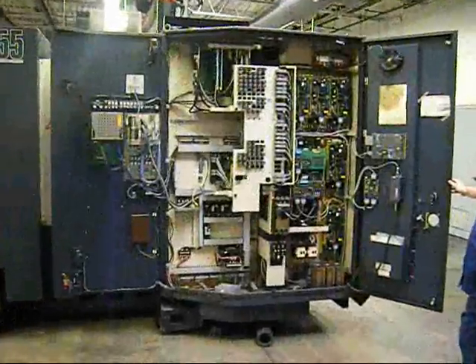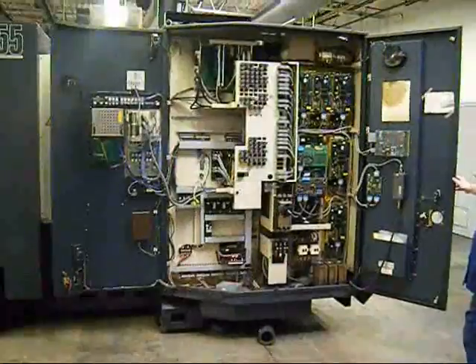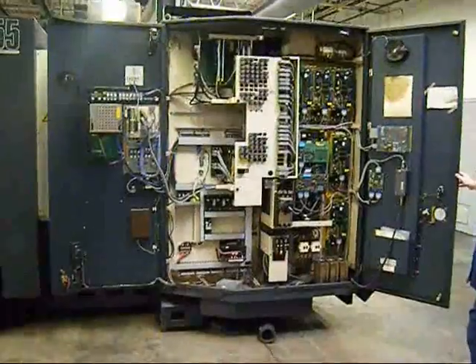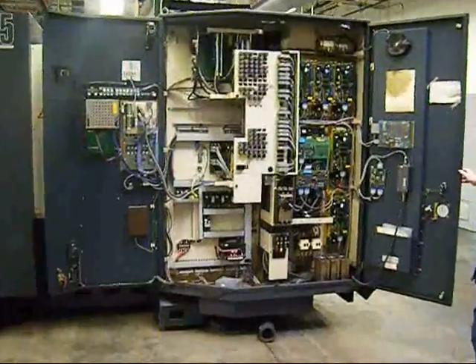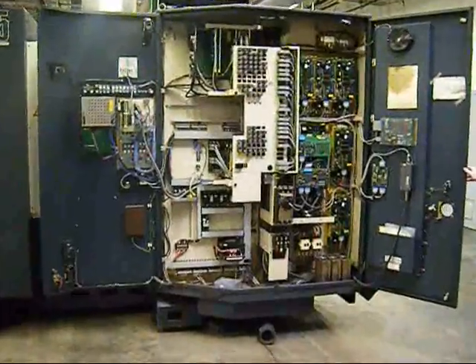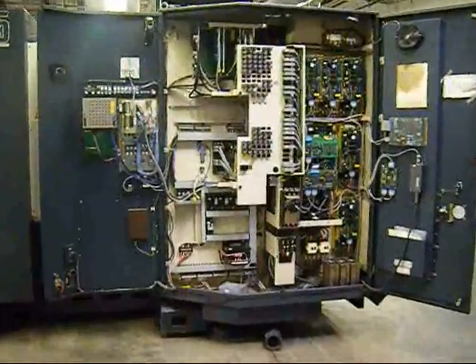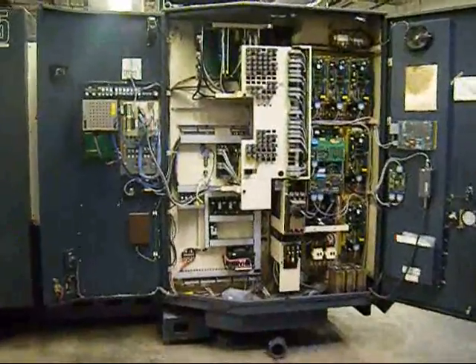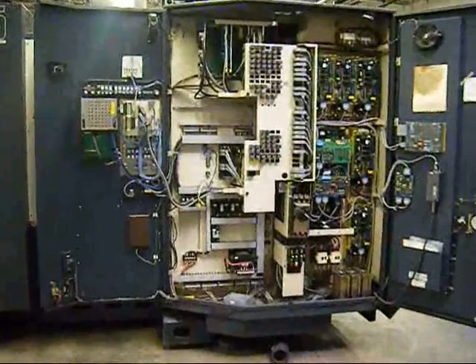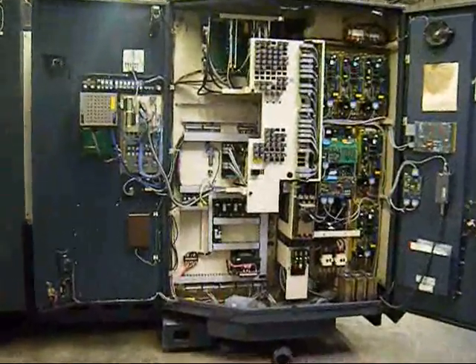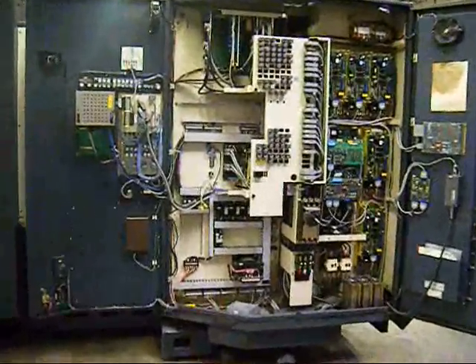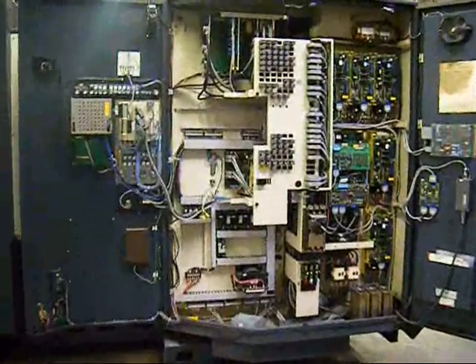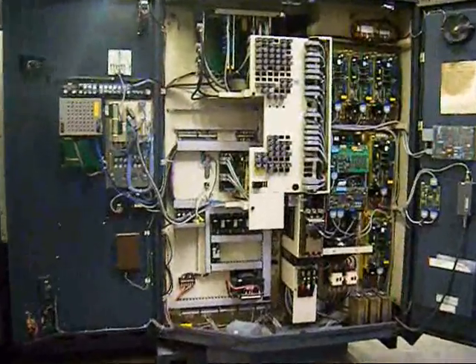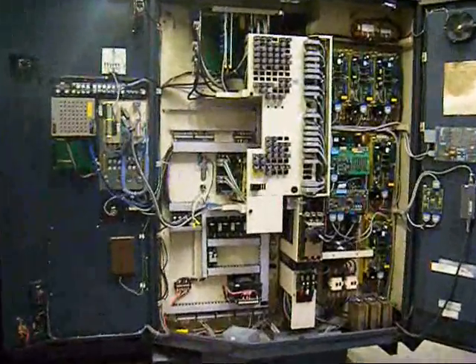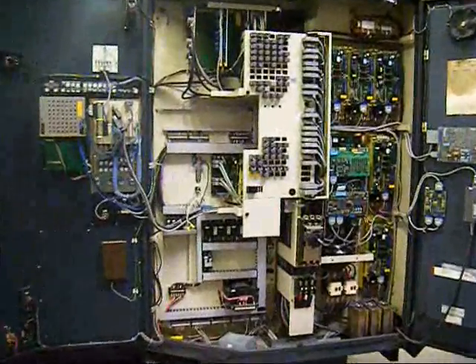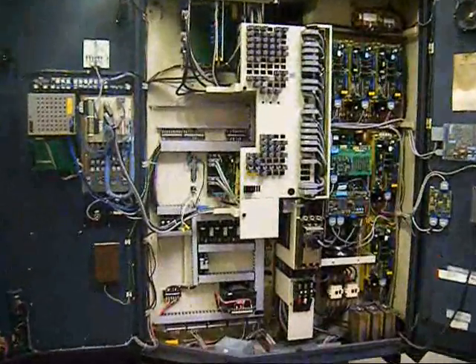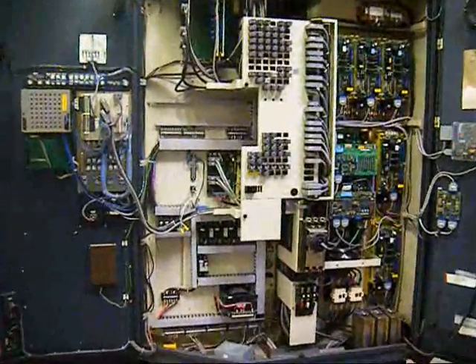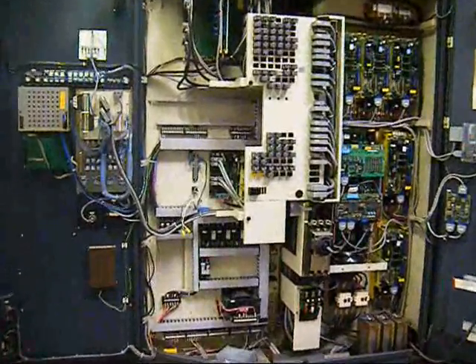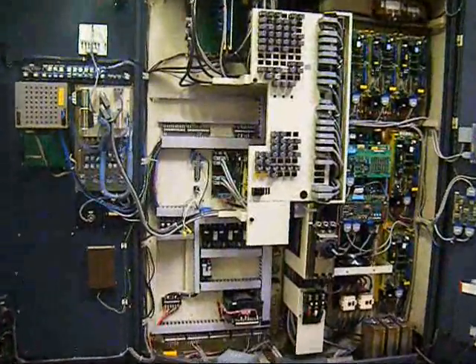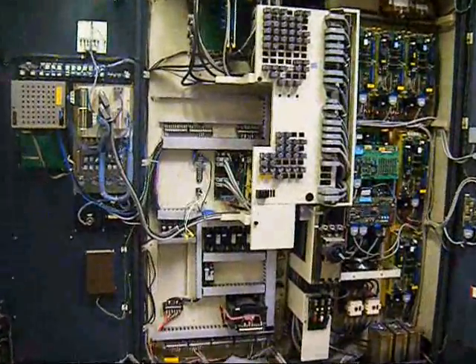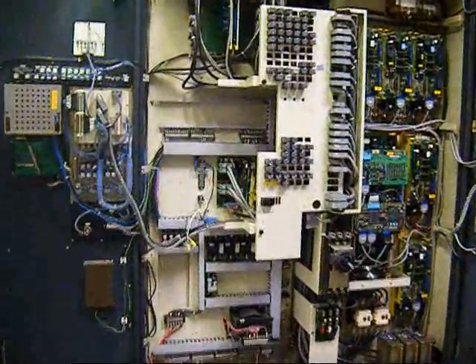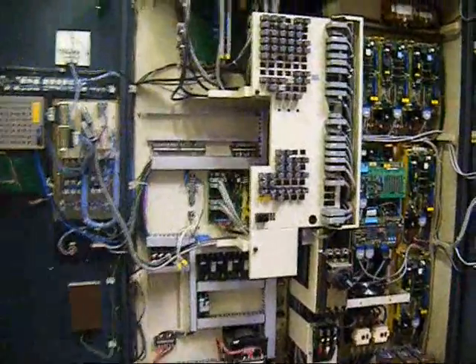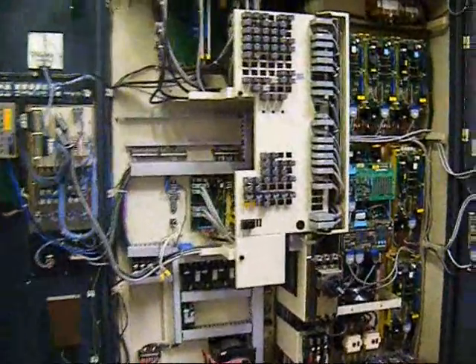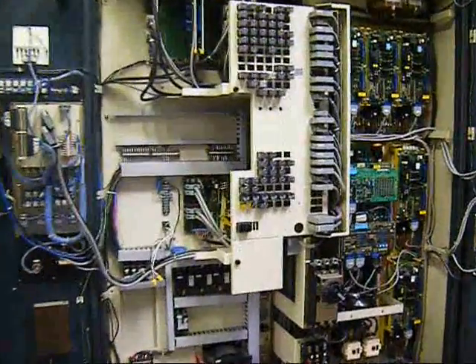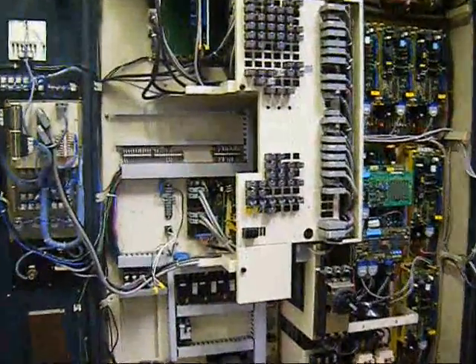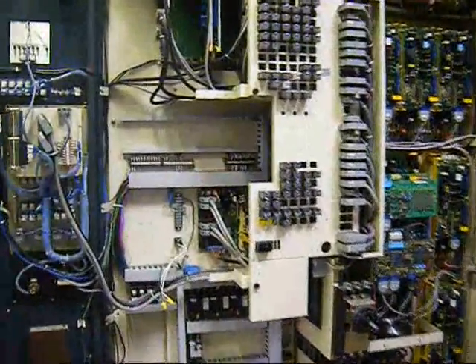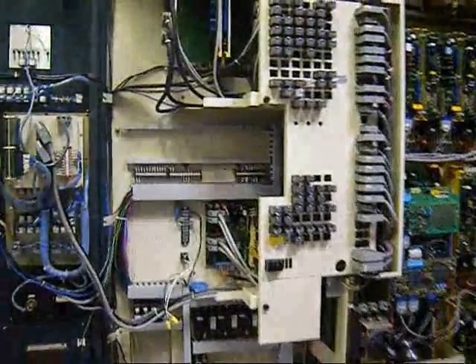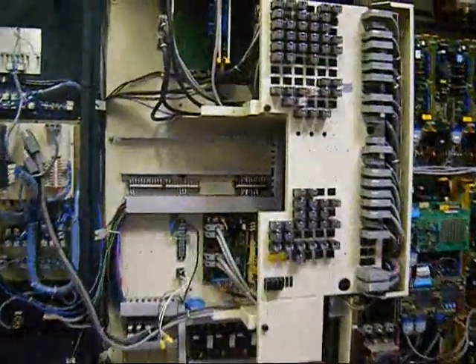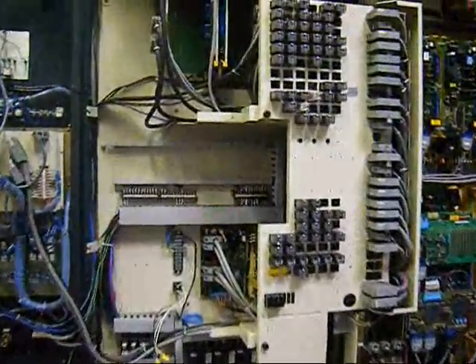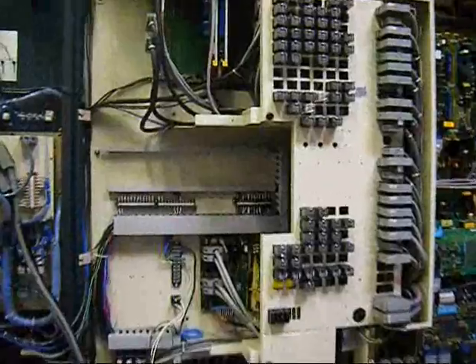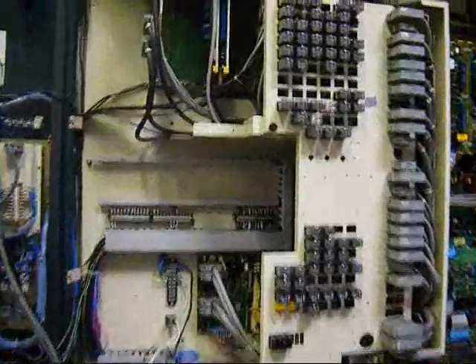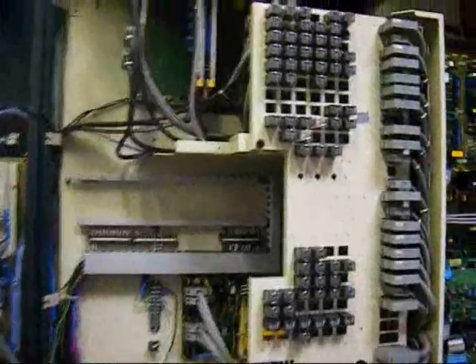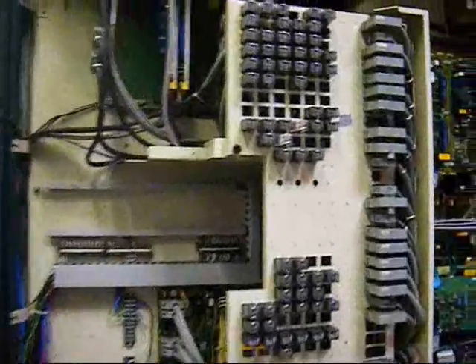We've opened the doors to the electrical cabinet, and I'm just going to do a quick overview here.